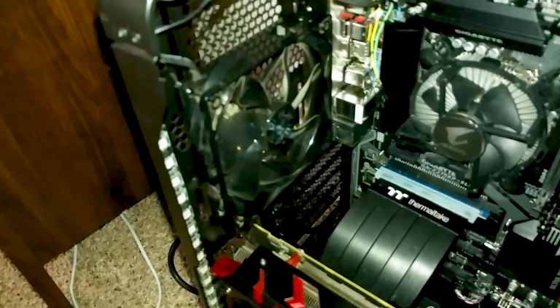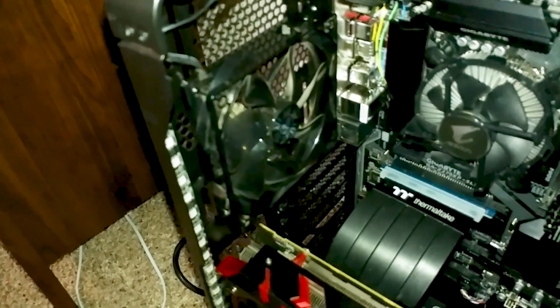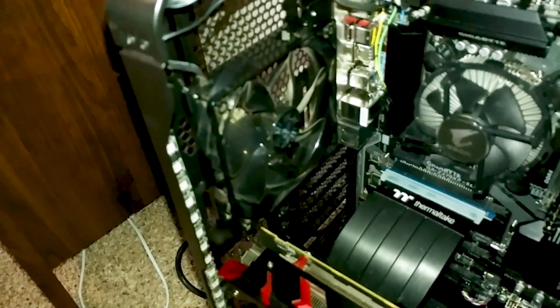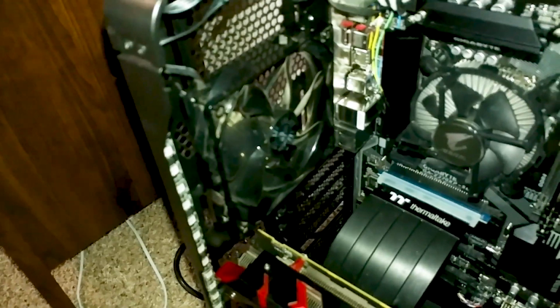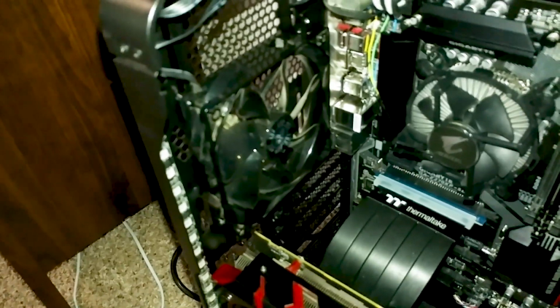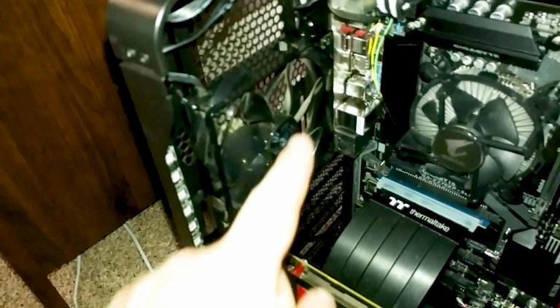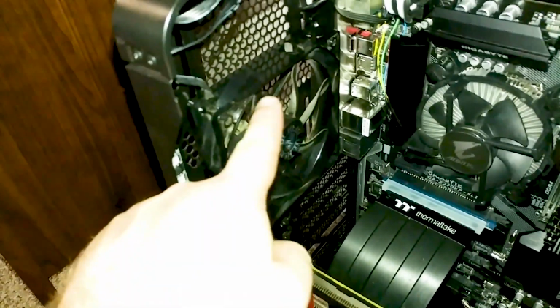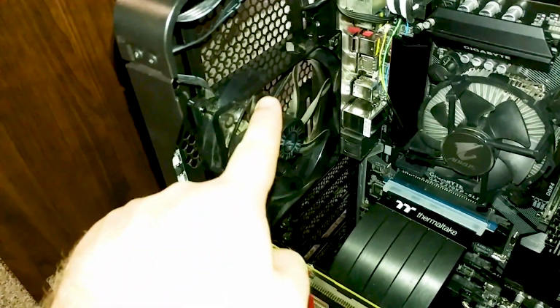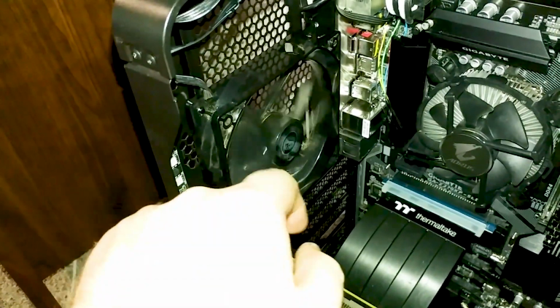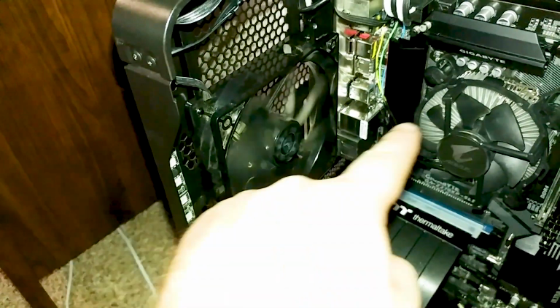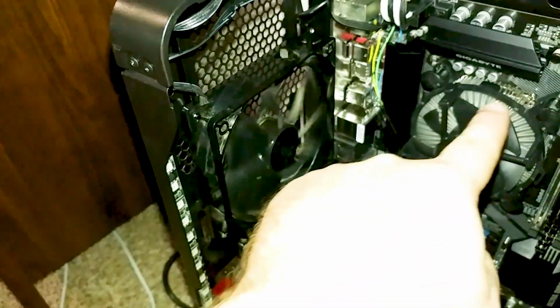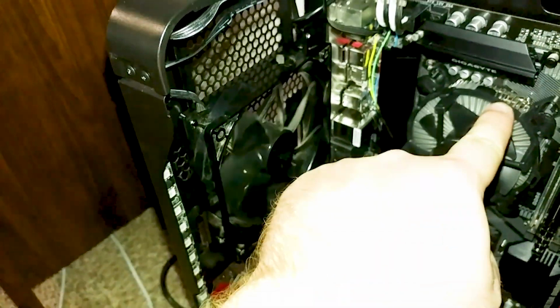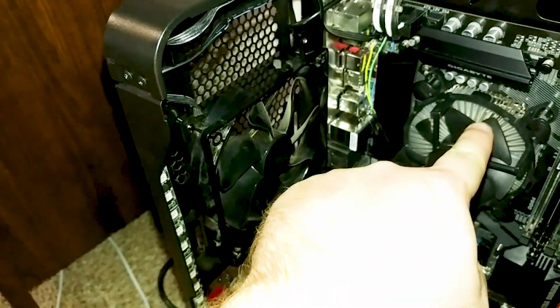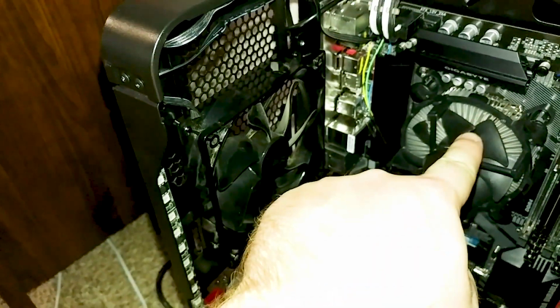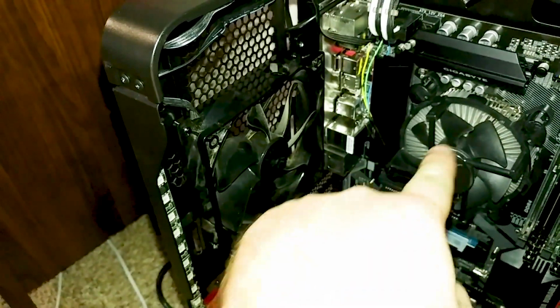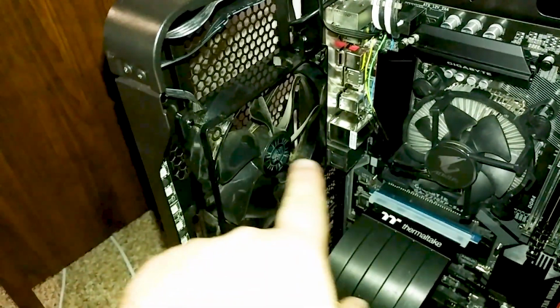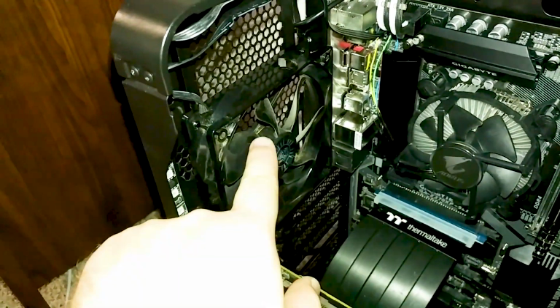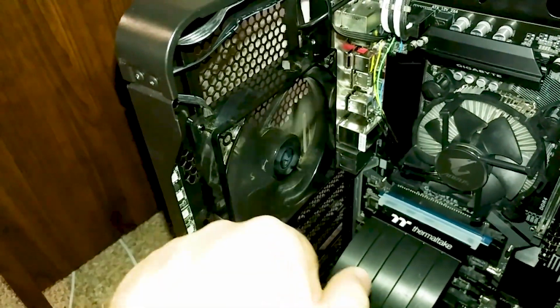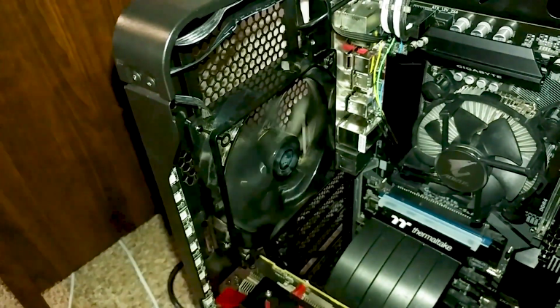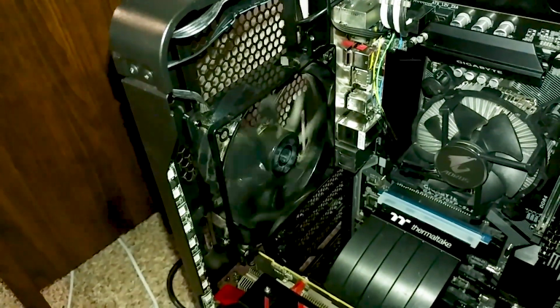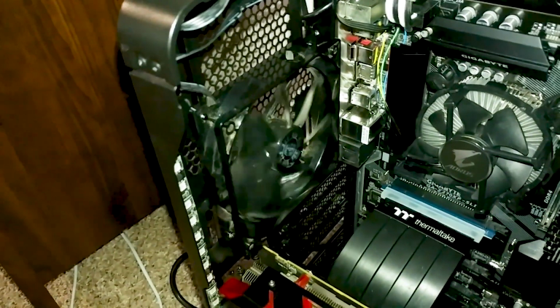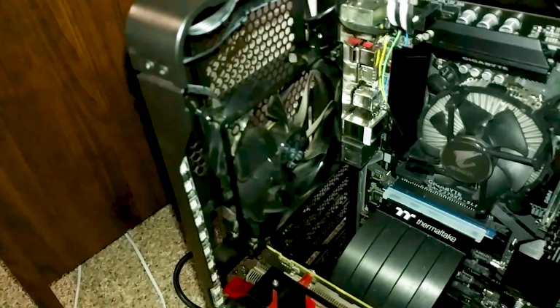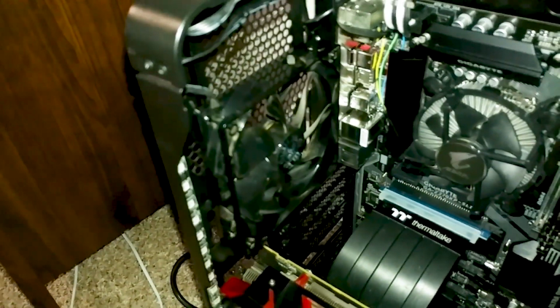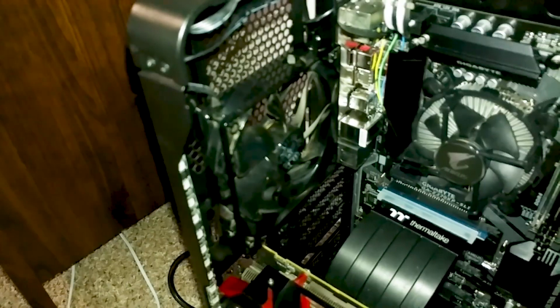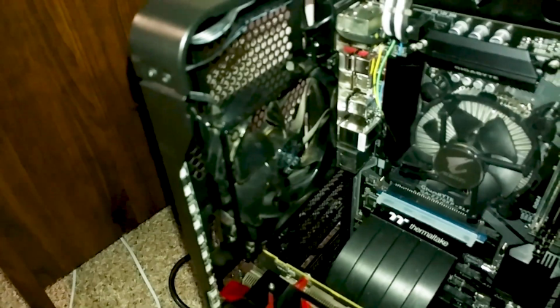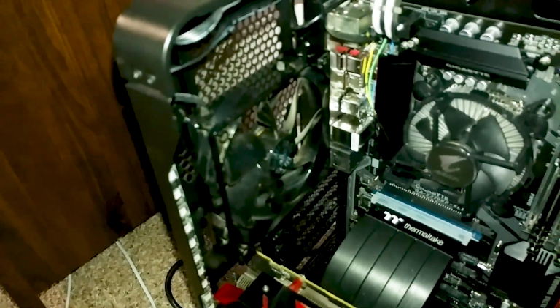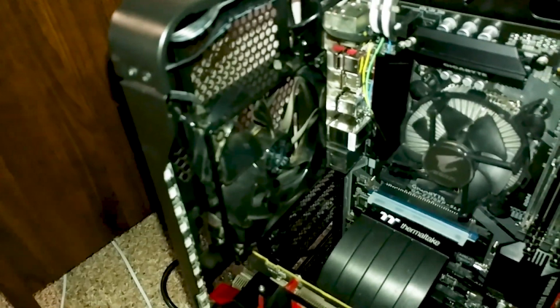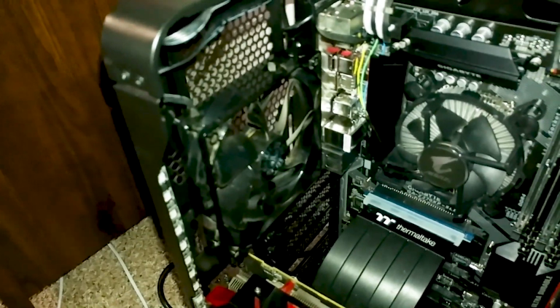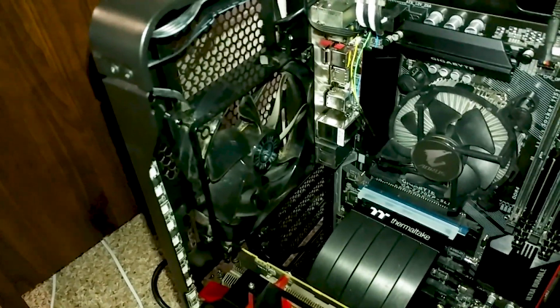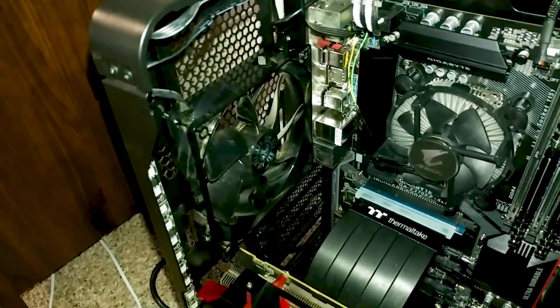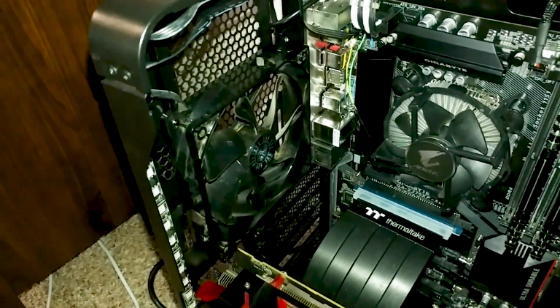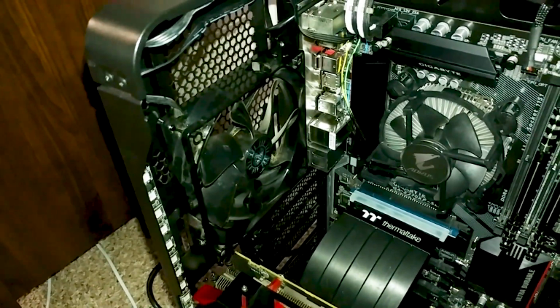And if we look again, comparing this fan to the CPU fan, this one stops spinning a whole lot faster than the others.